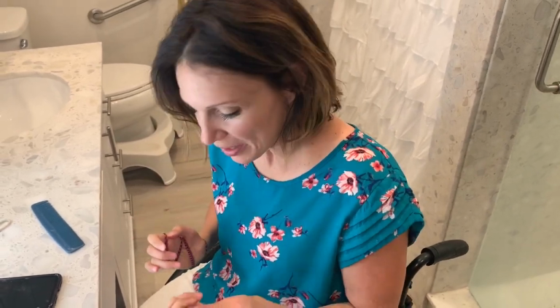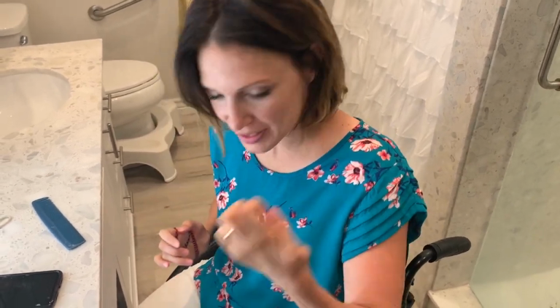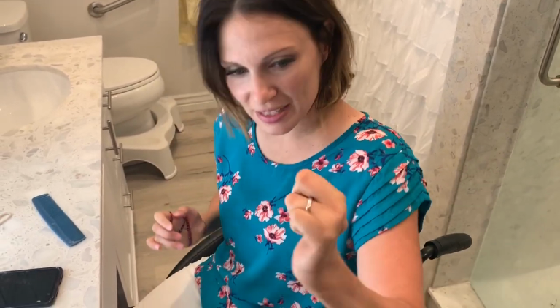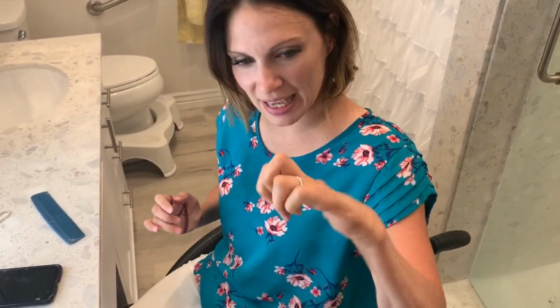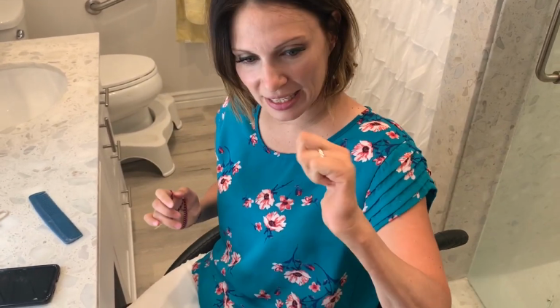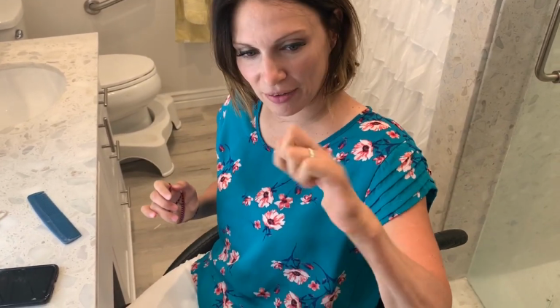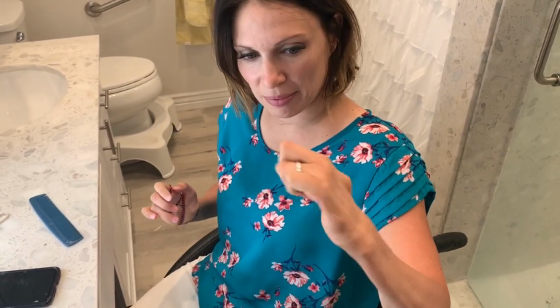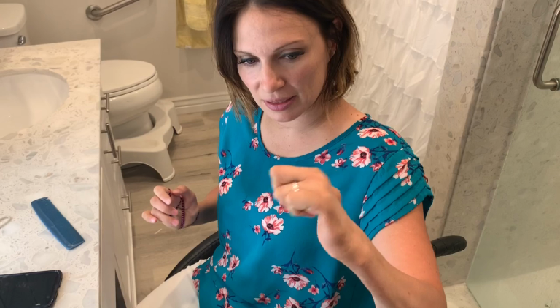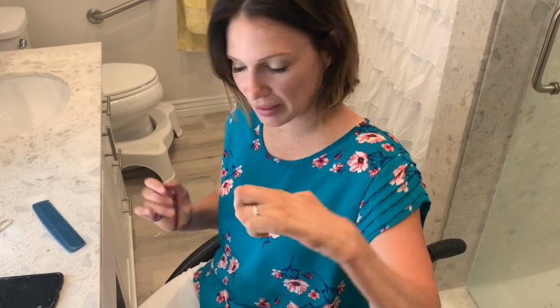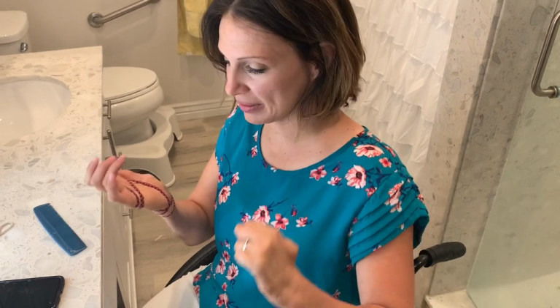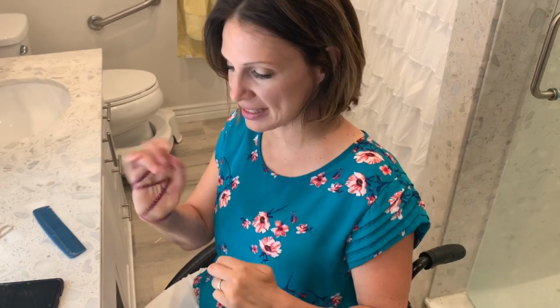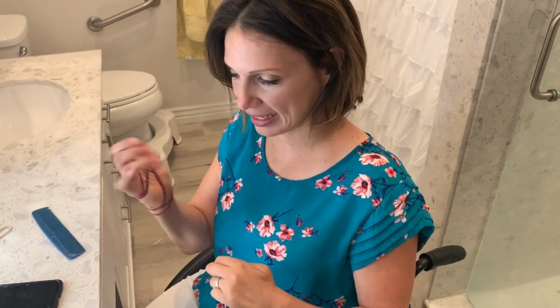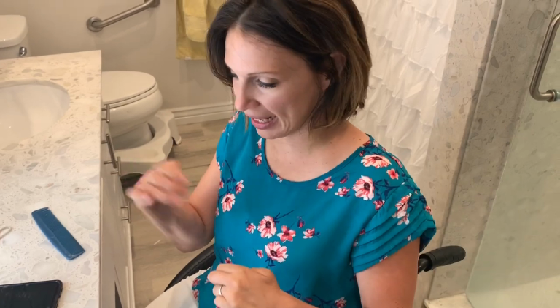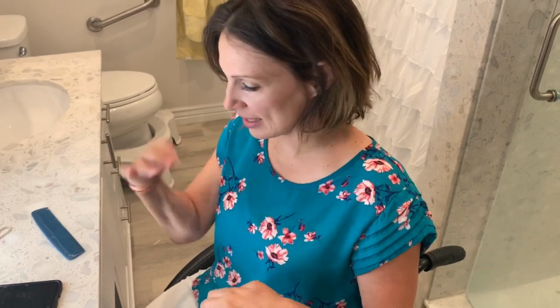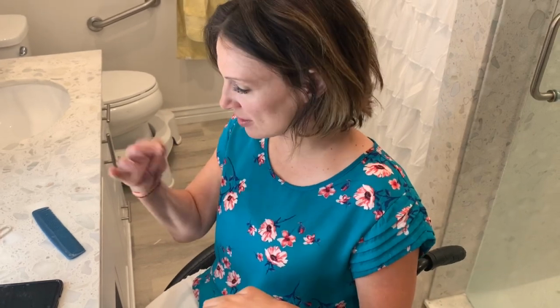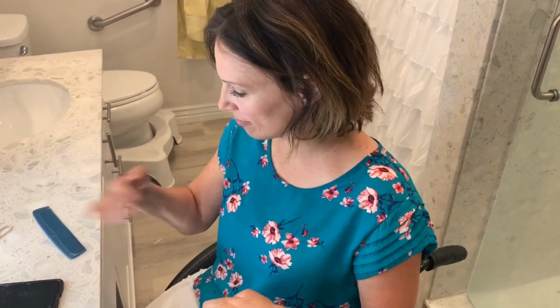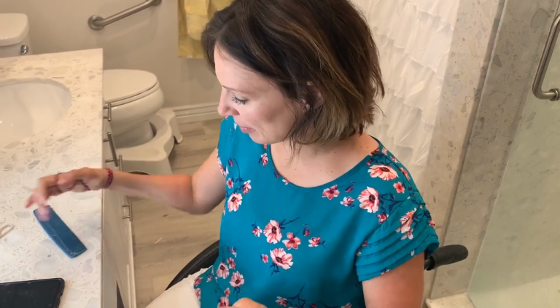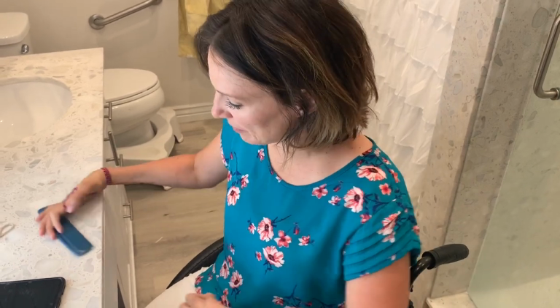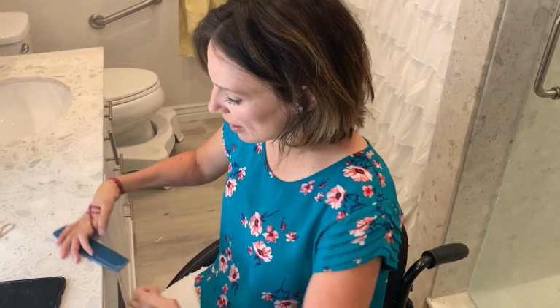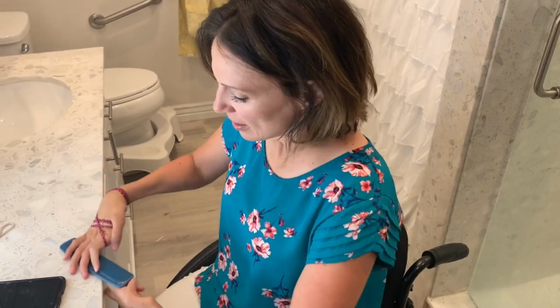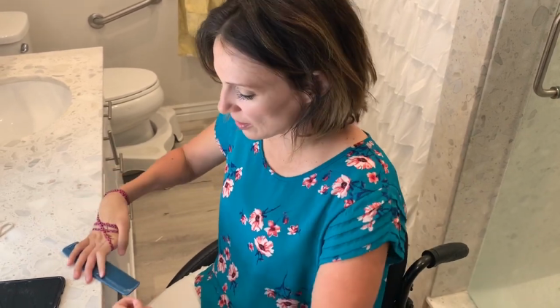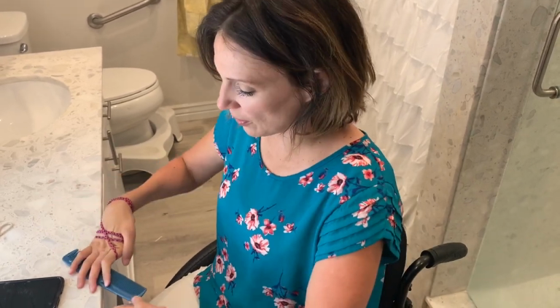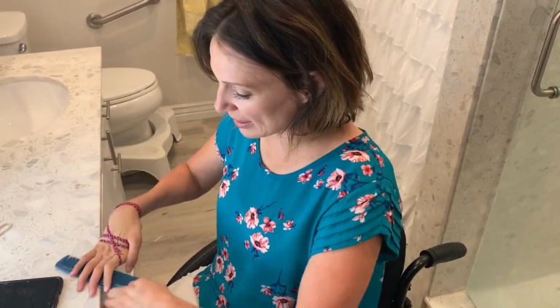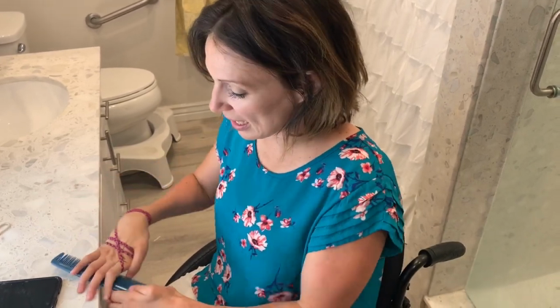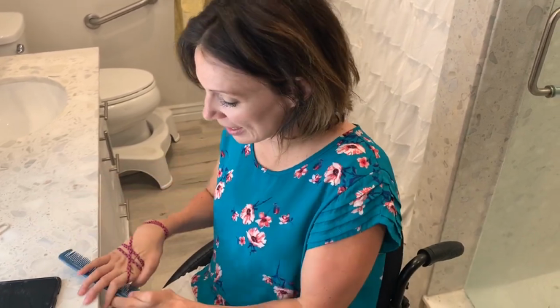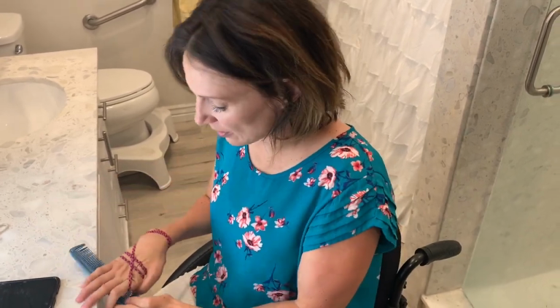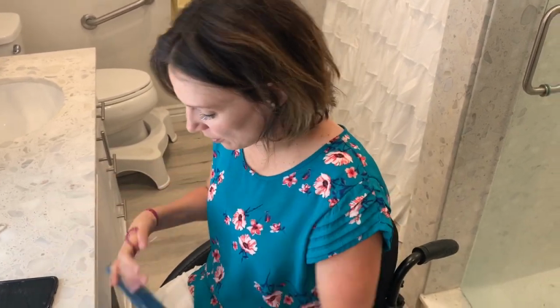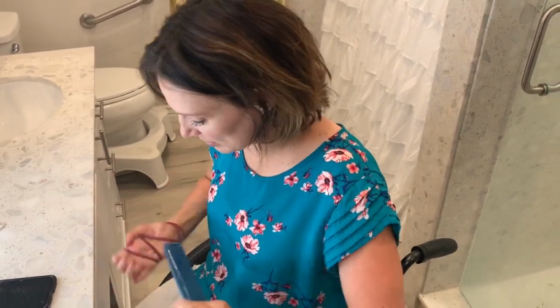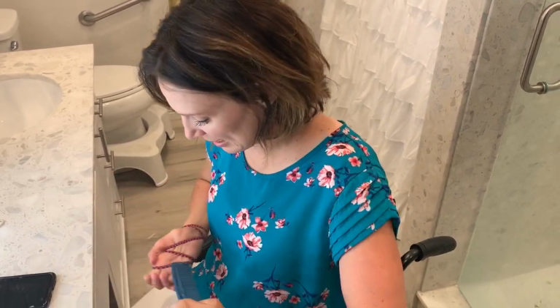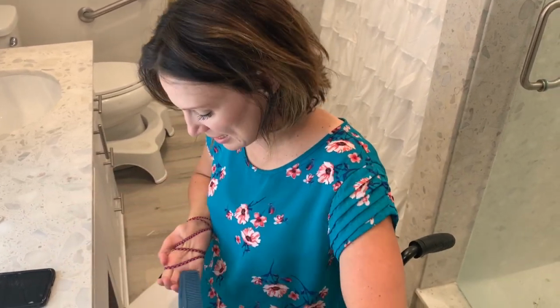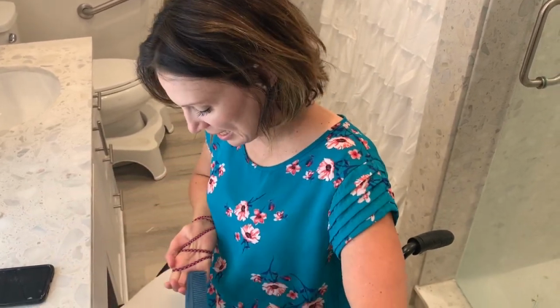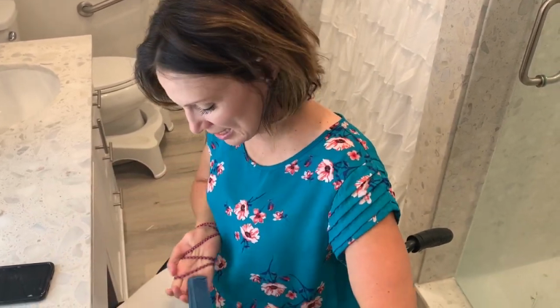So this hand can grab a little bit, but this hand can't. It's just floppy. So I tie the comb to this hand.